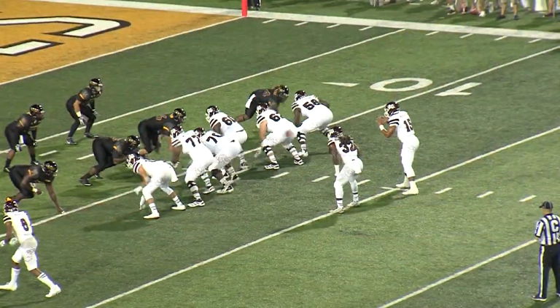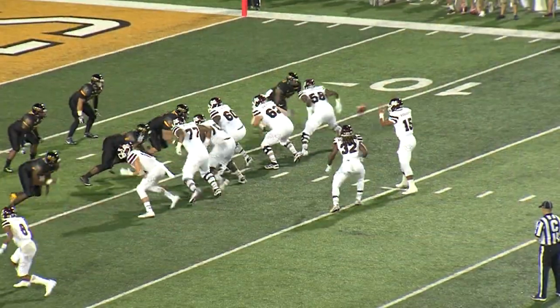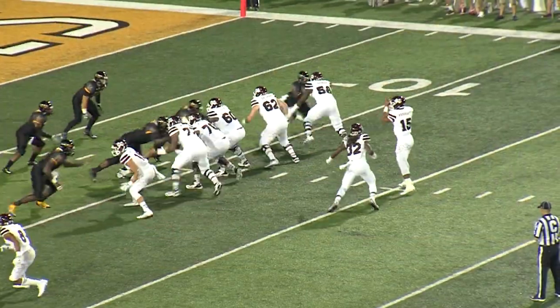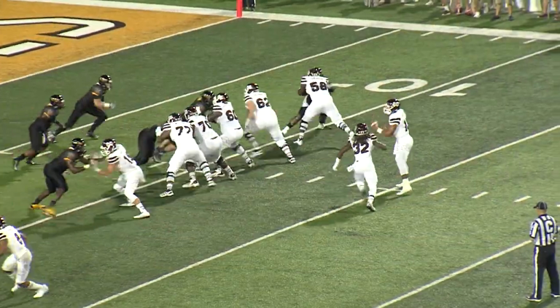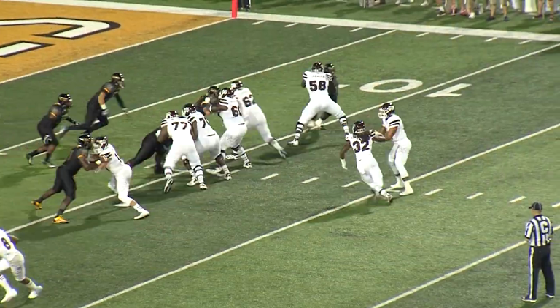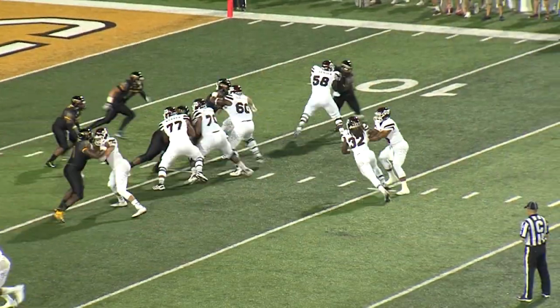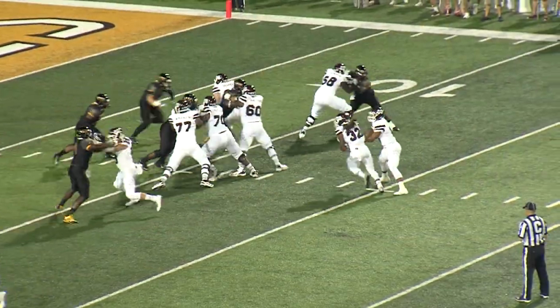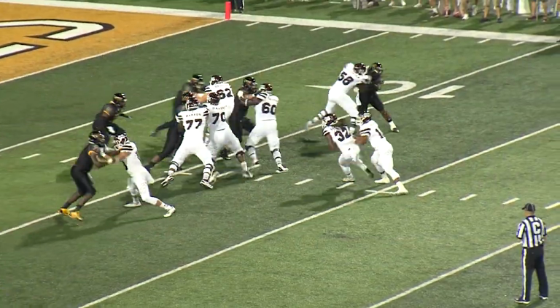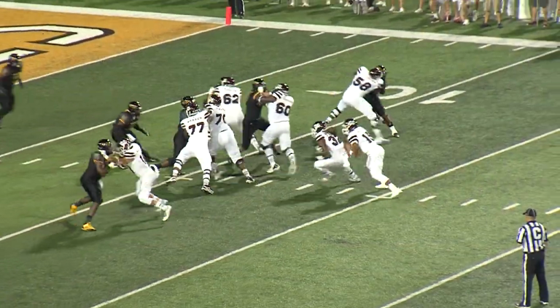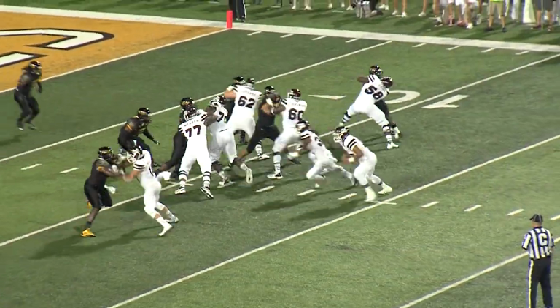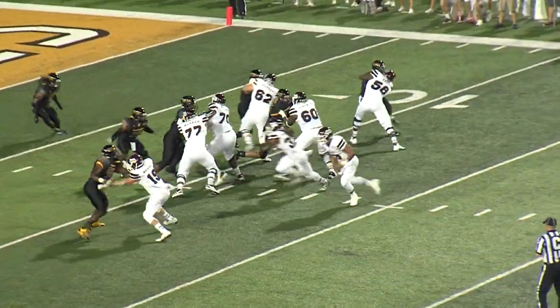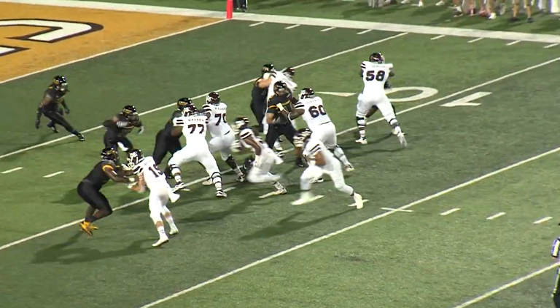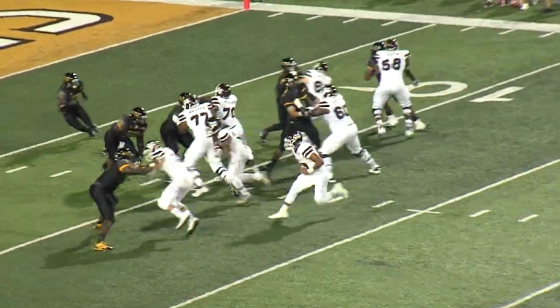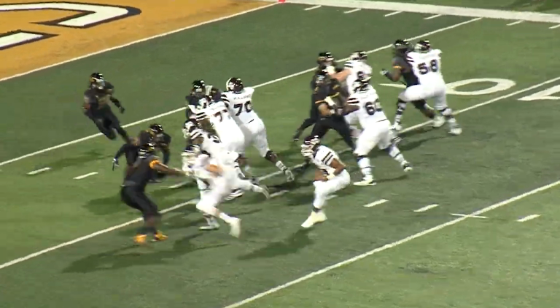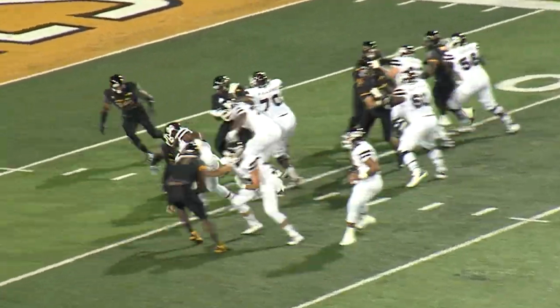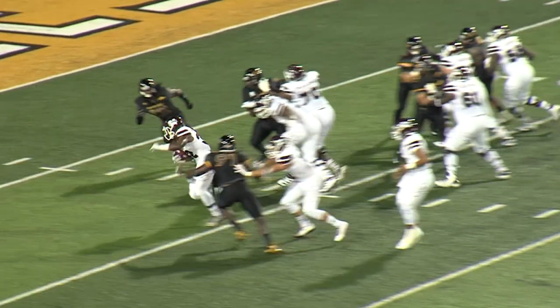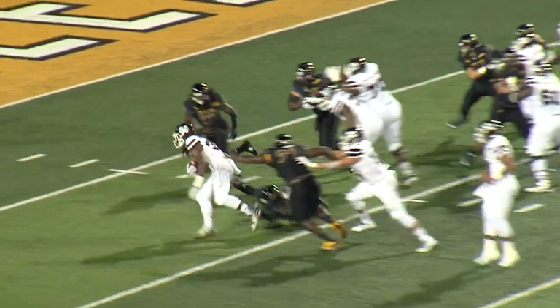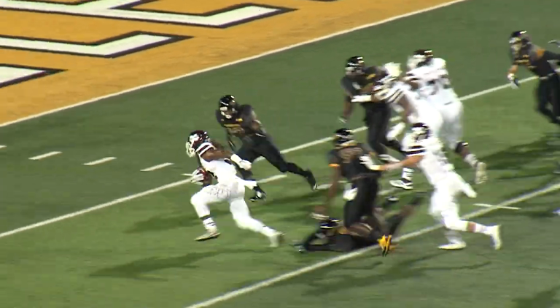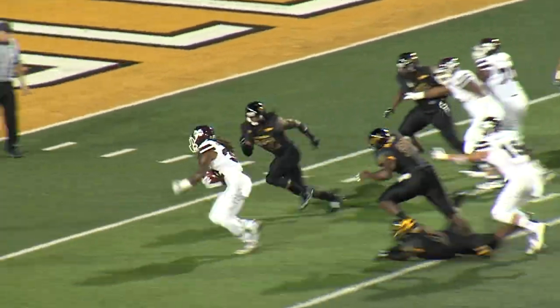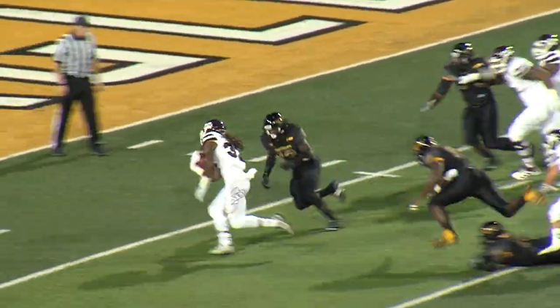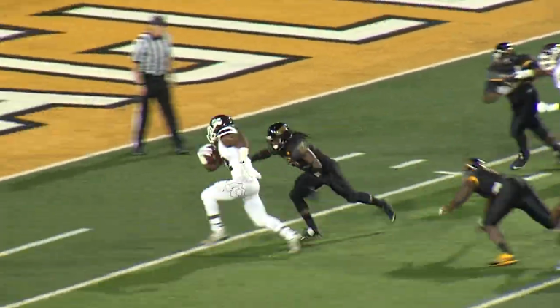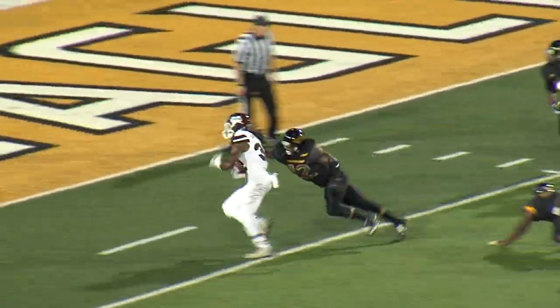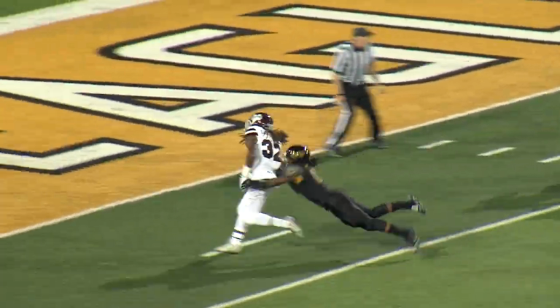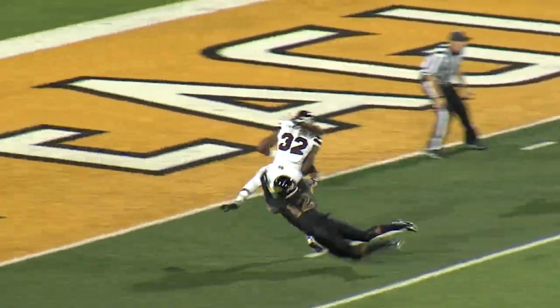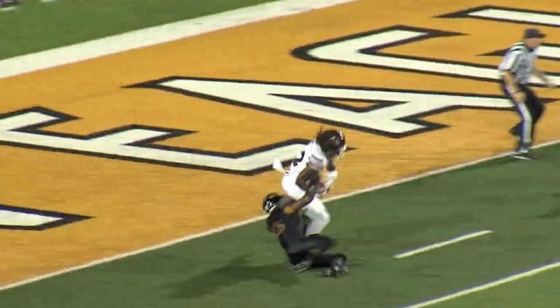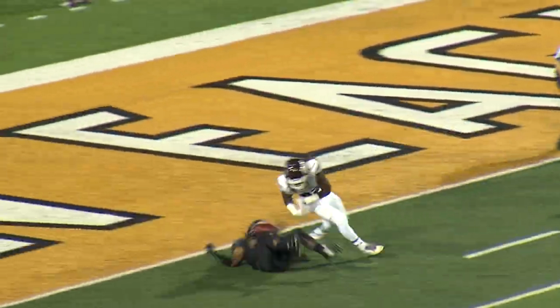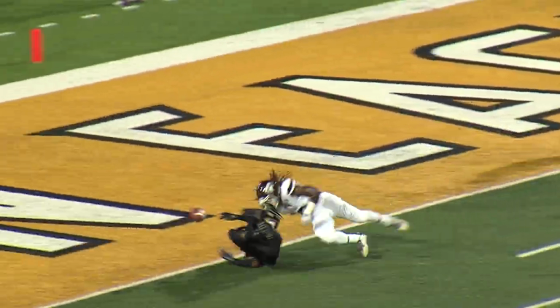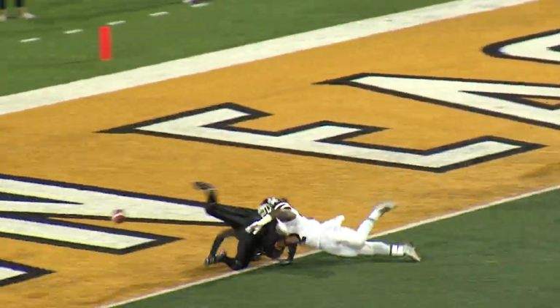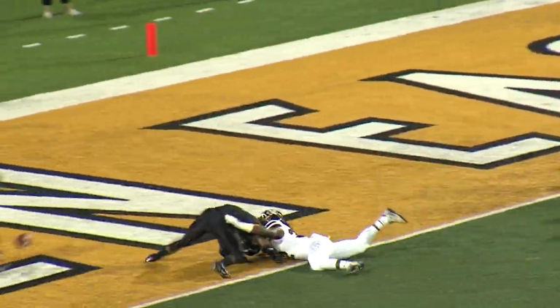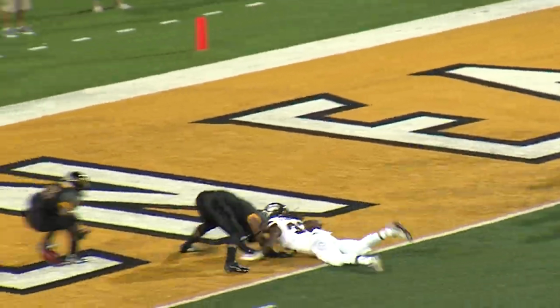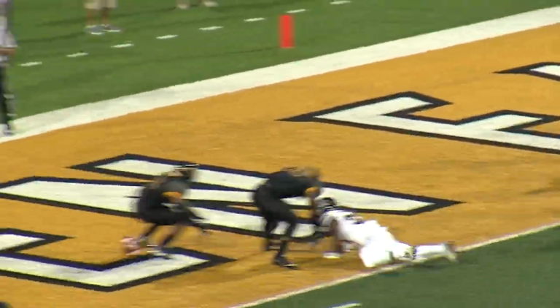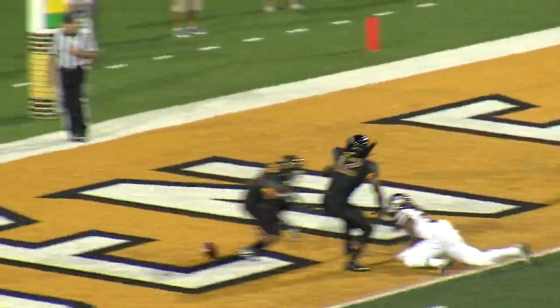Prescott barks his signals. Inside handoff. Shumpert slips a tackle and scores a touchdown.